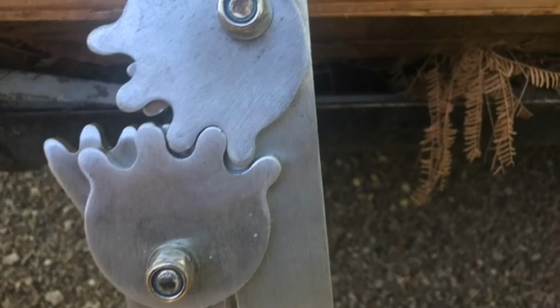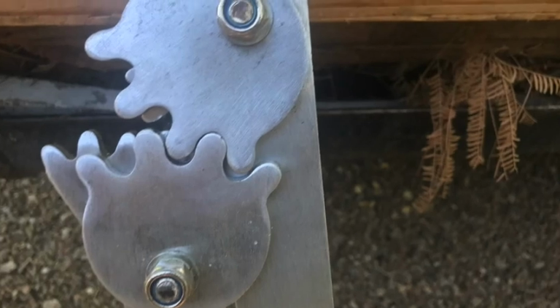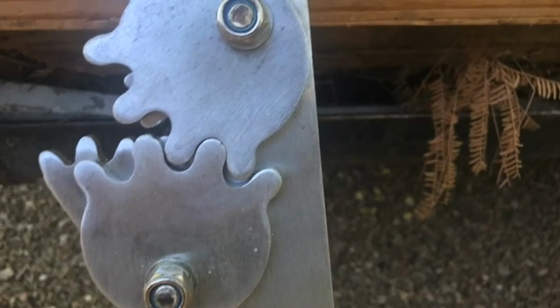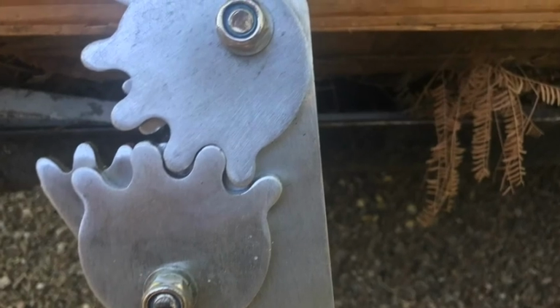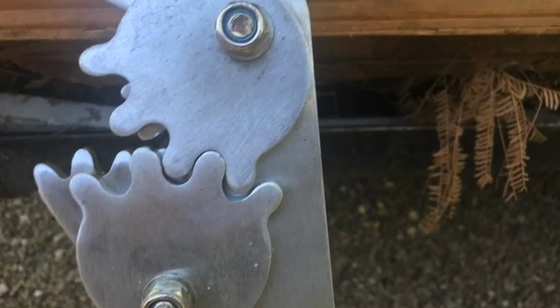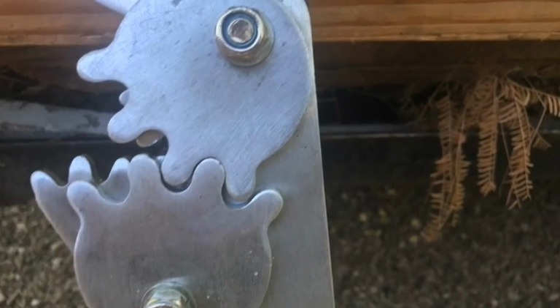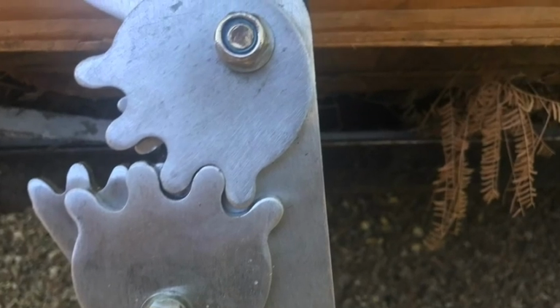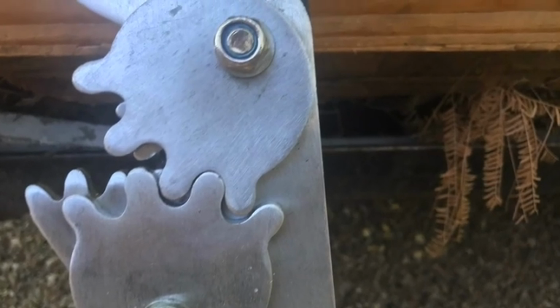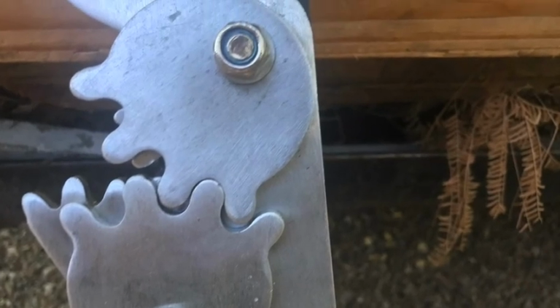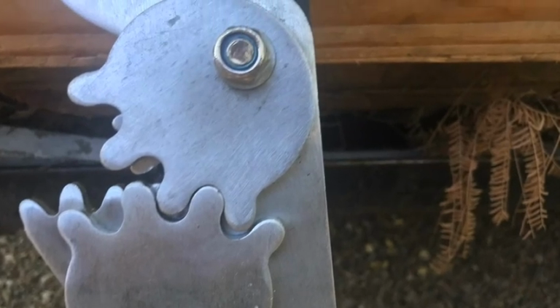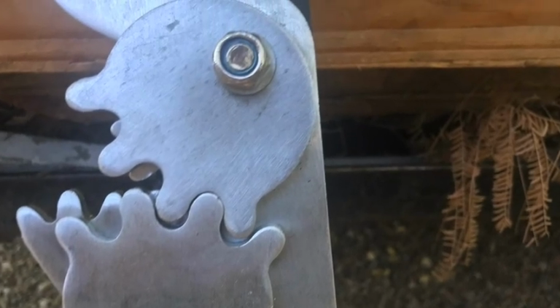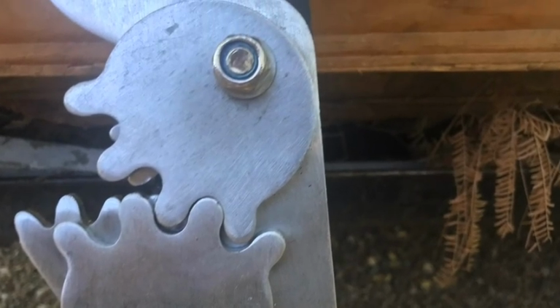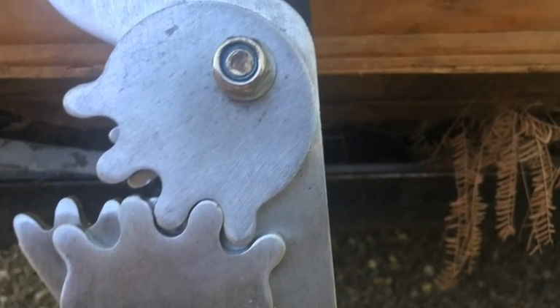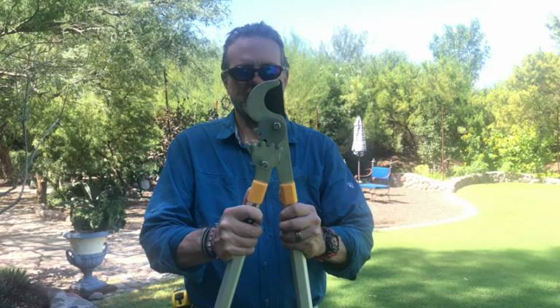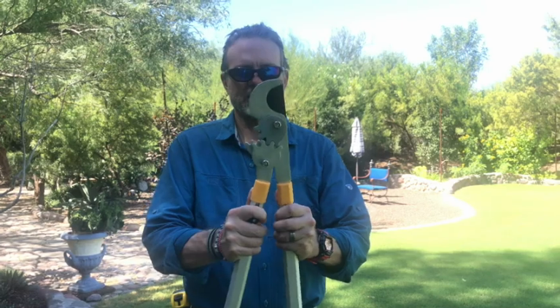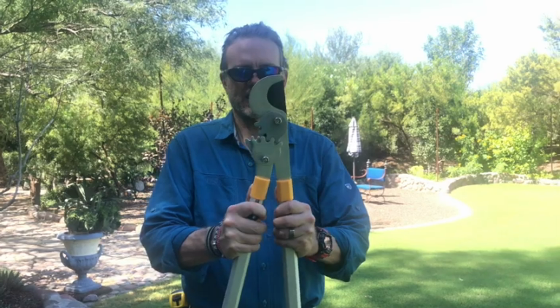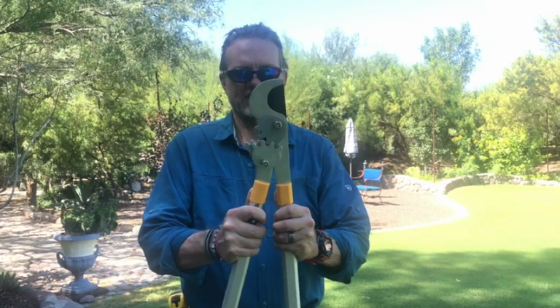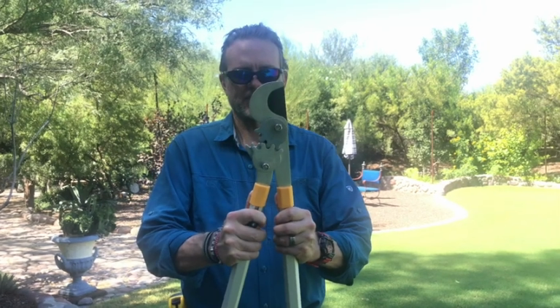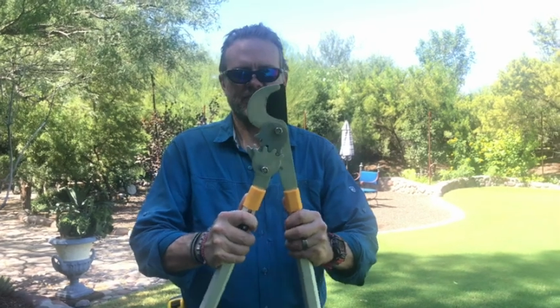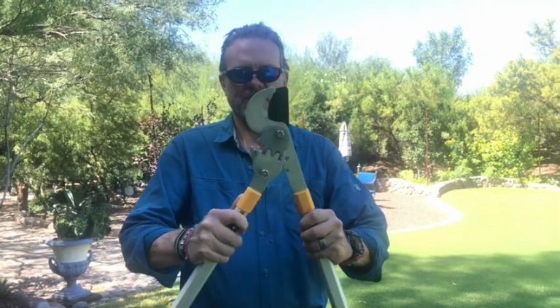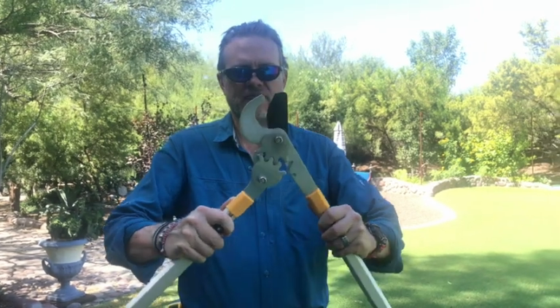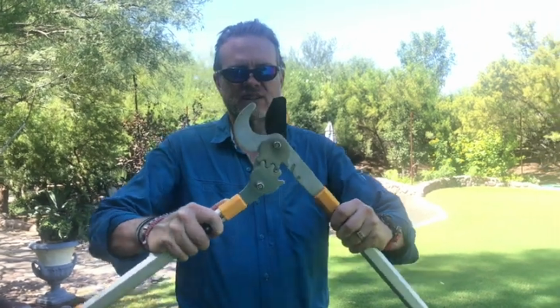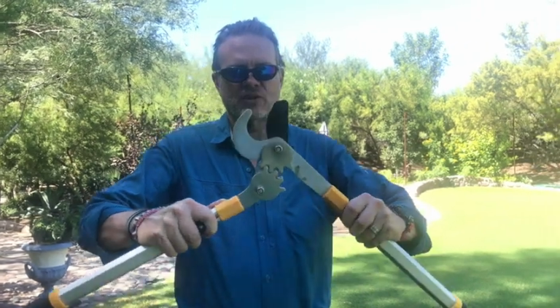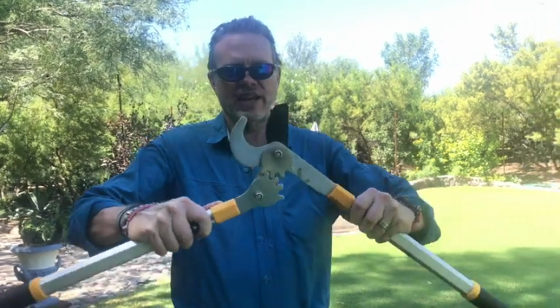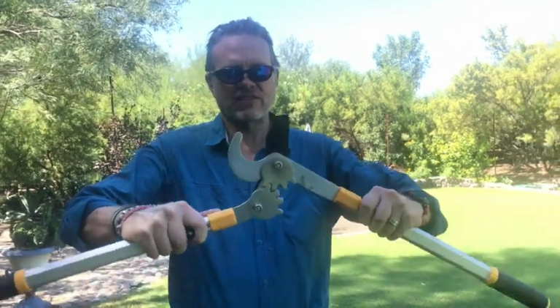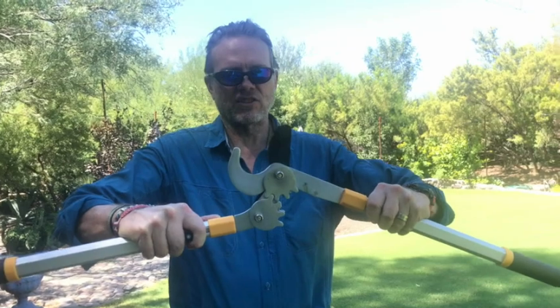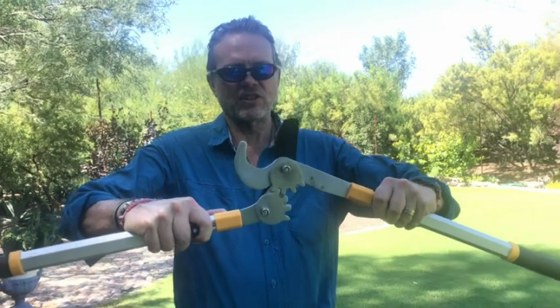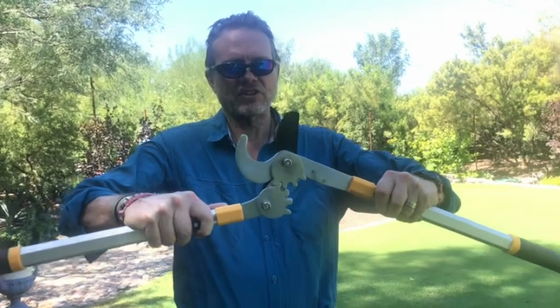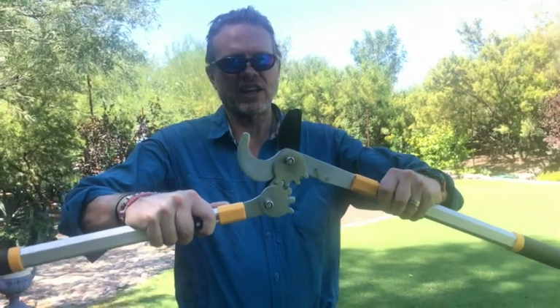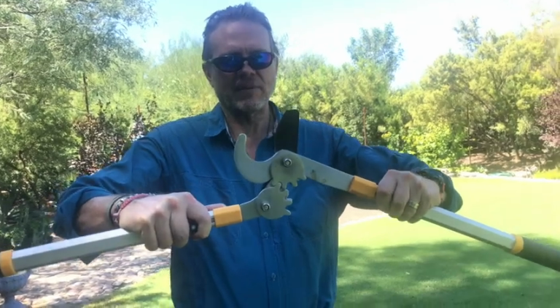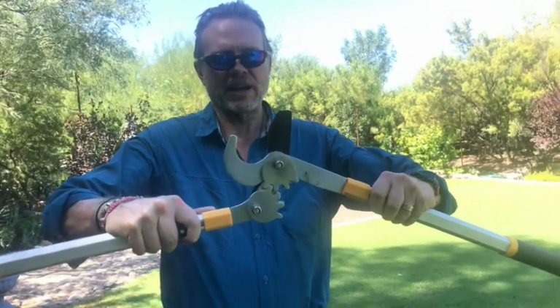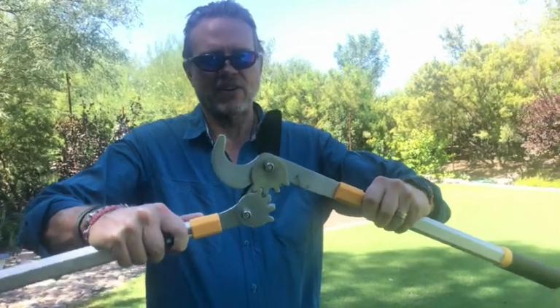It has a really fascinating sort of gear mechanism that creates all this cutting power.